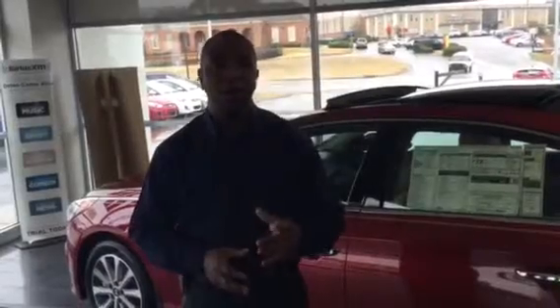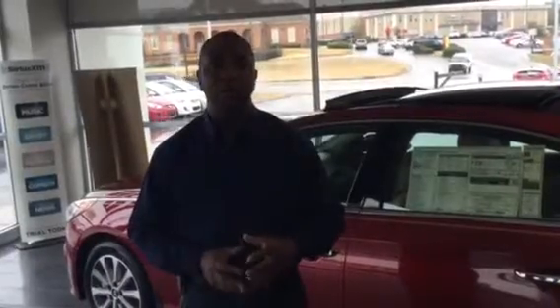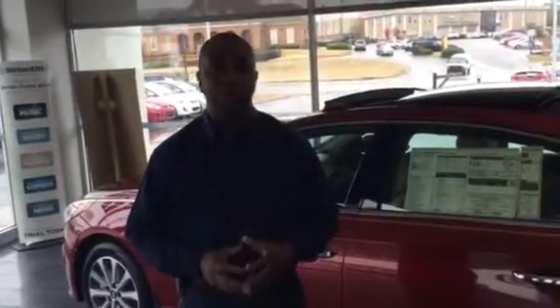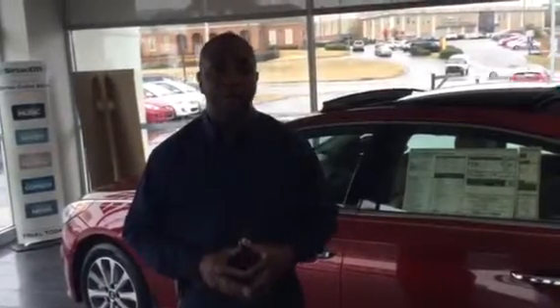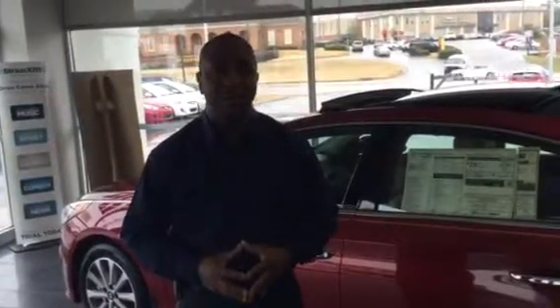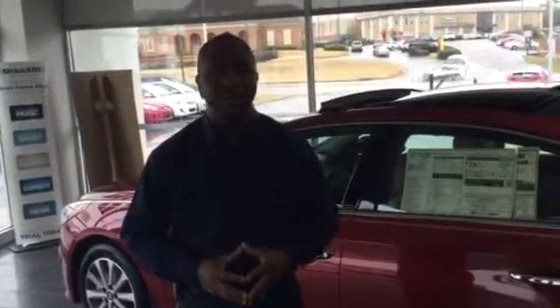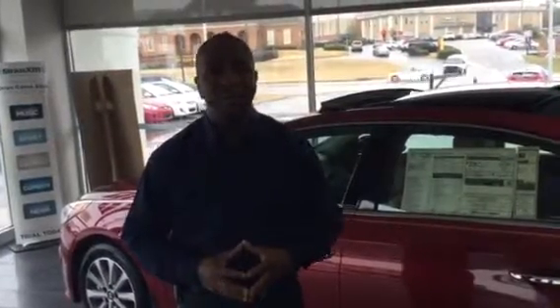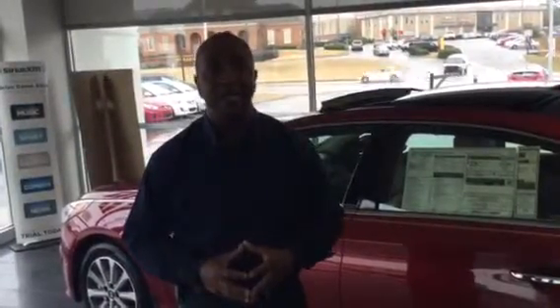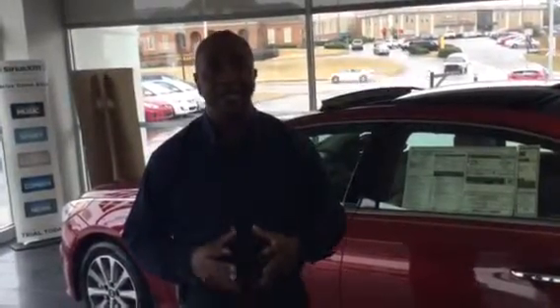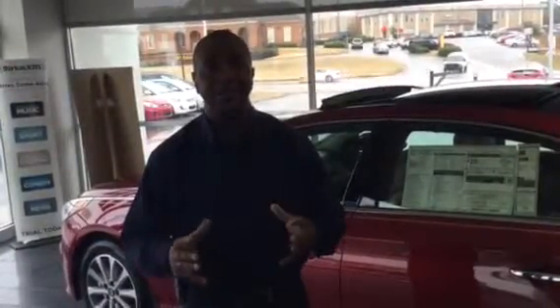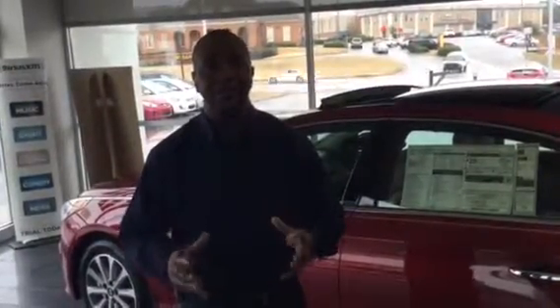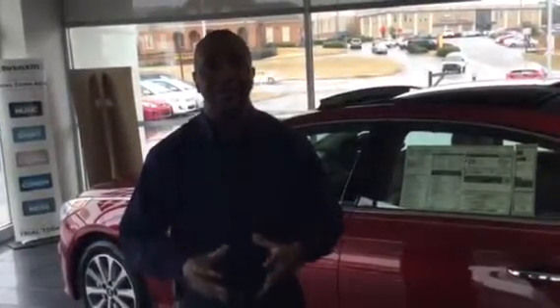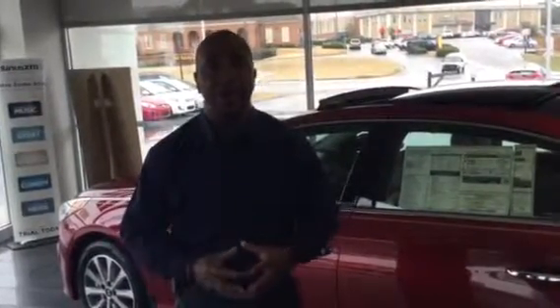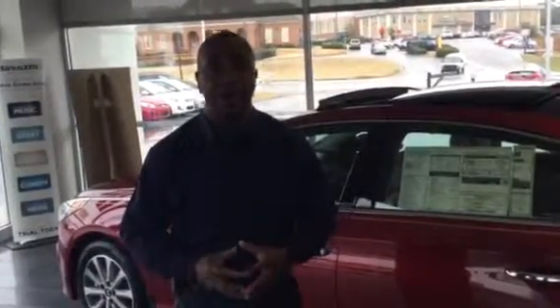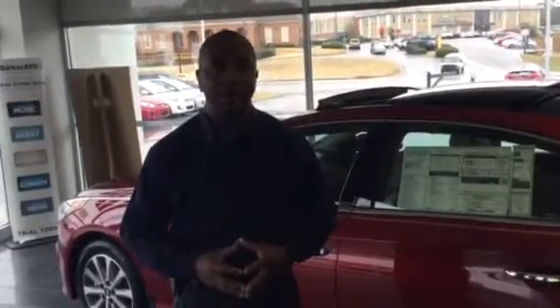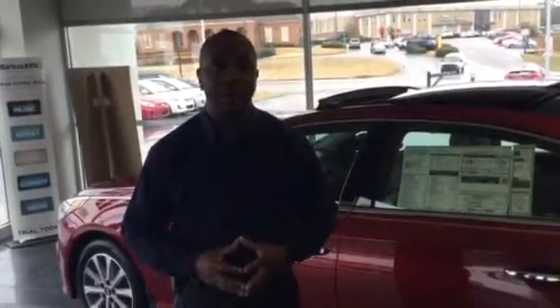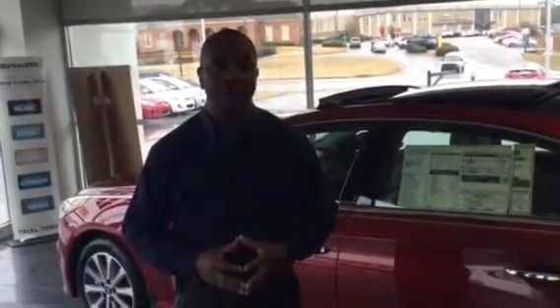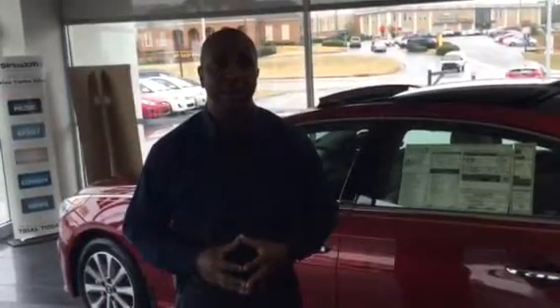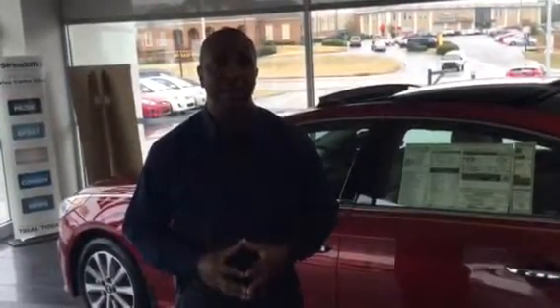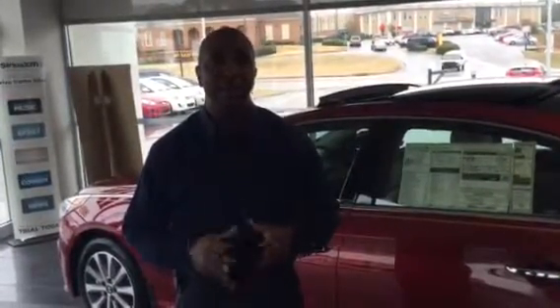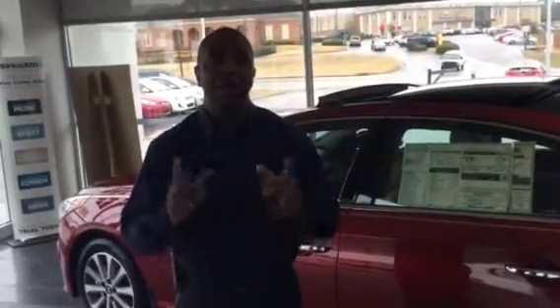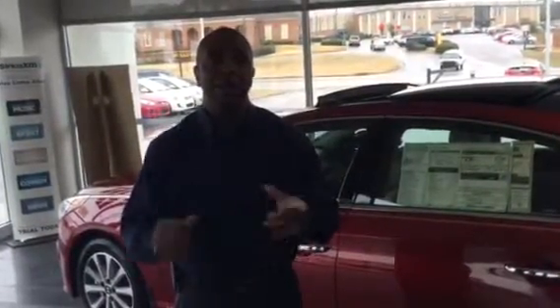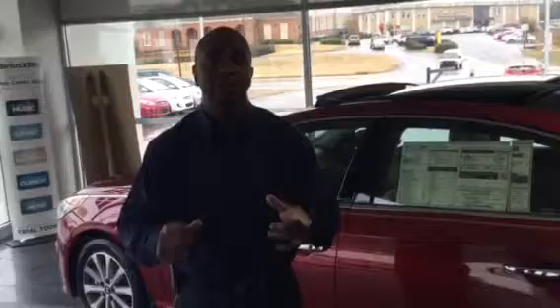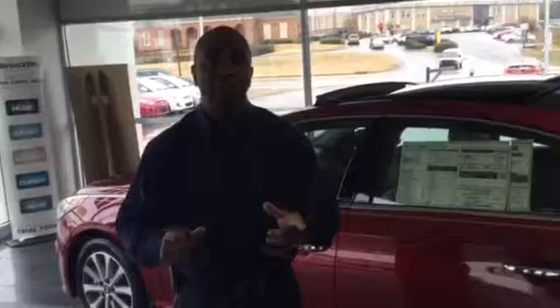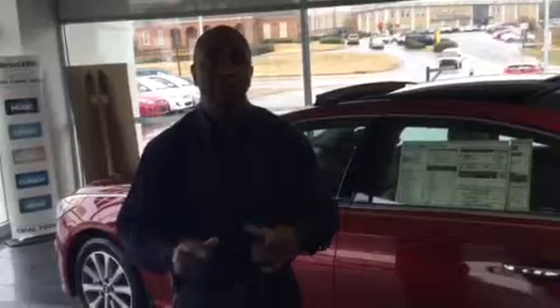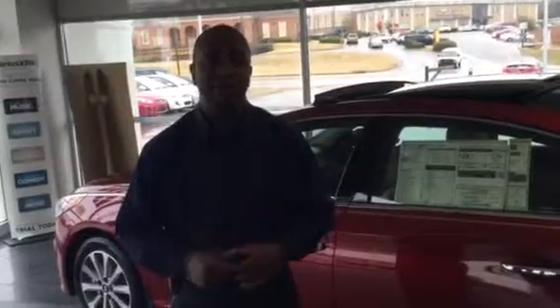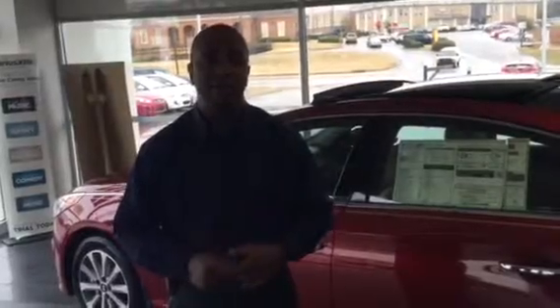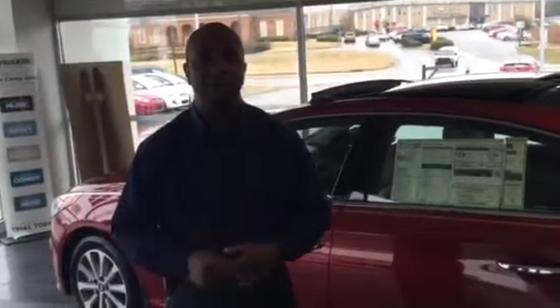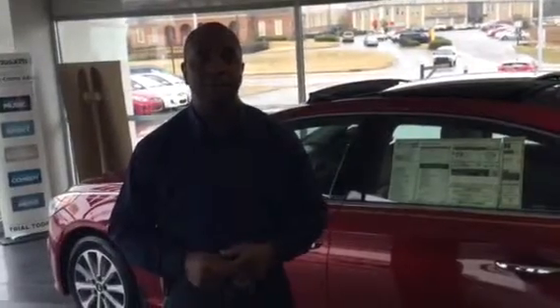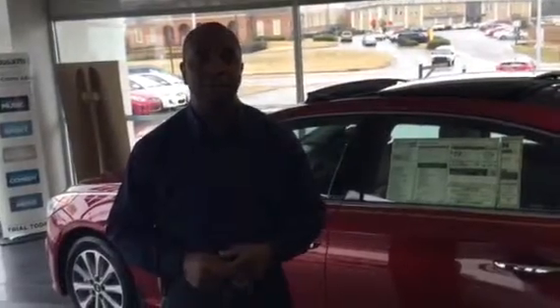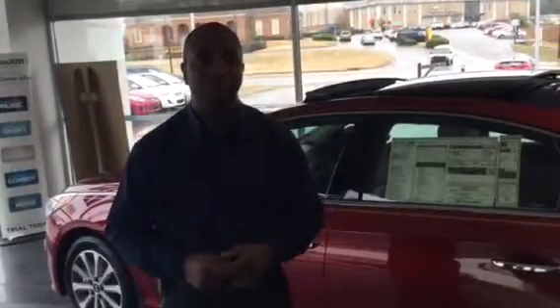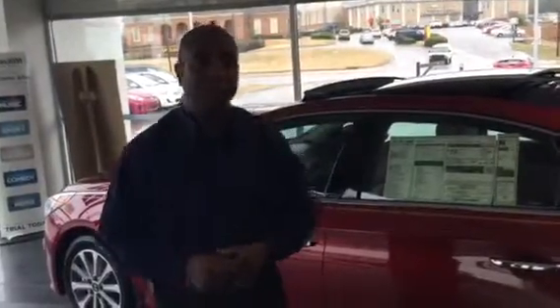Christy, once again, thank you for contacting us at Tamron Hyundai in Hoover, Alabama. This is Tony Finley of Preferred Salesman.